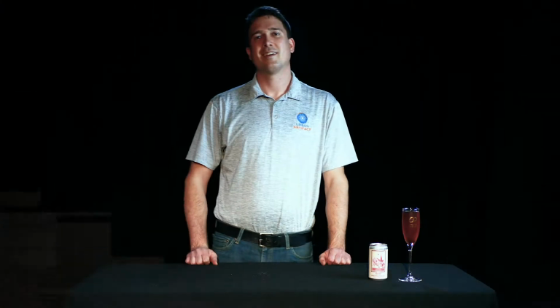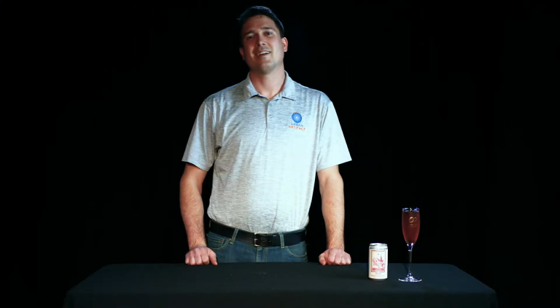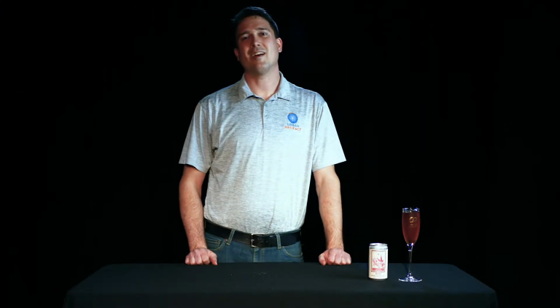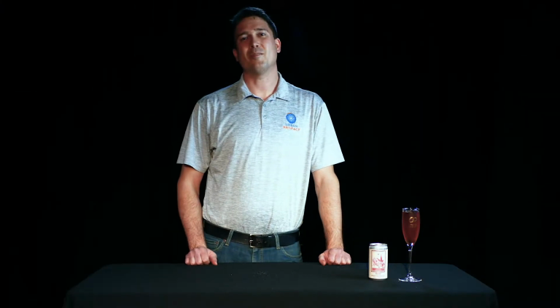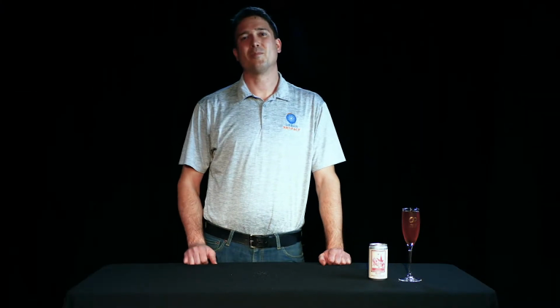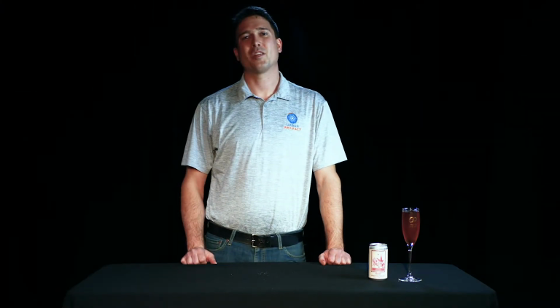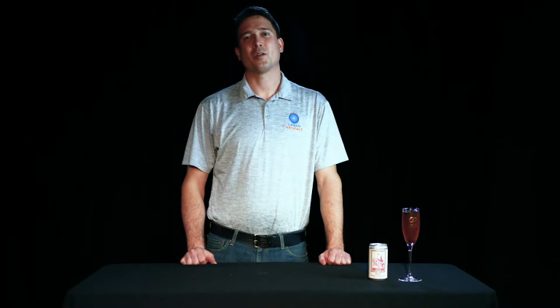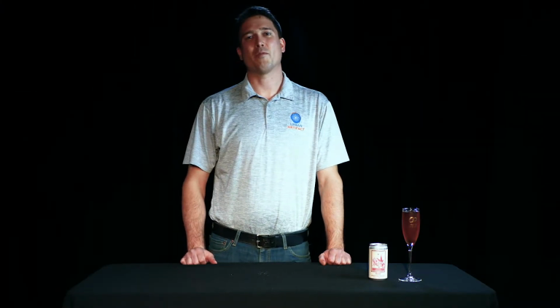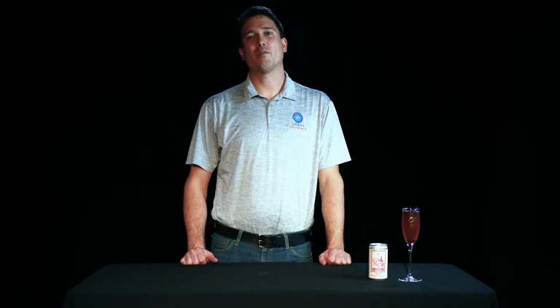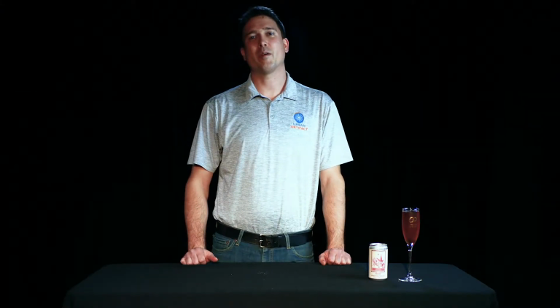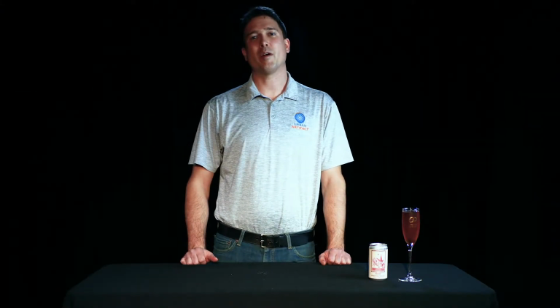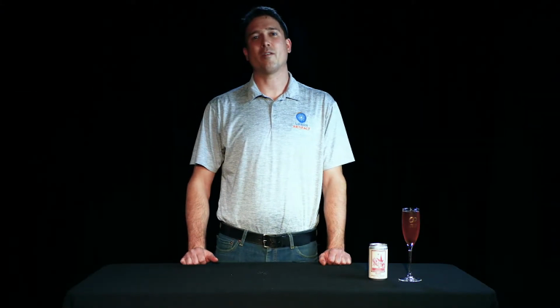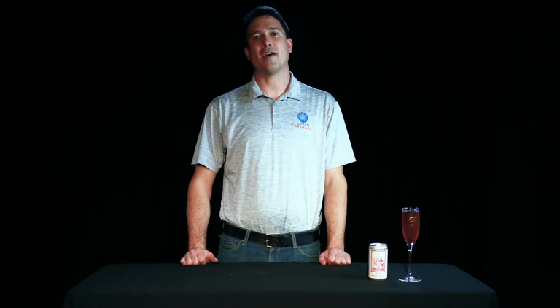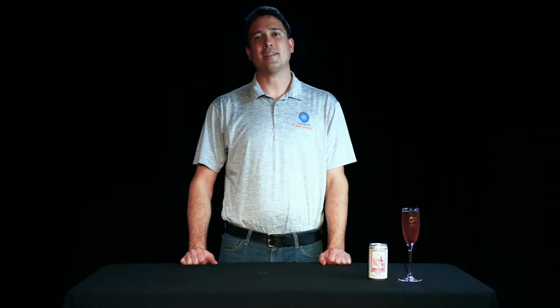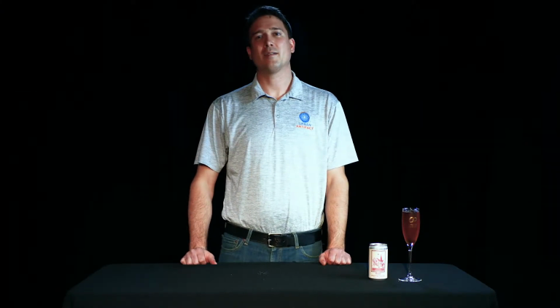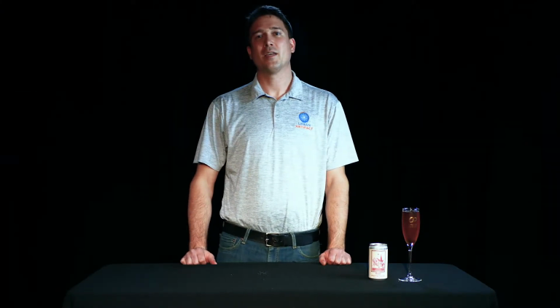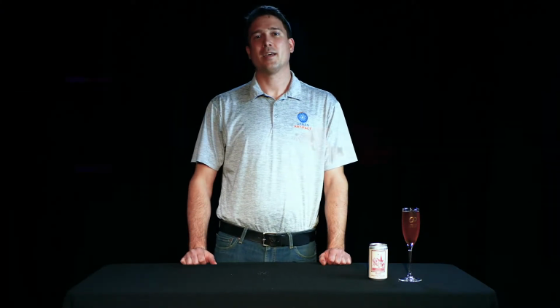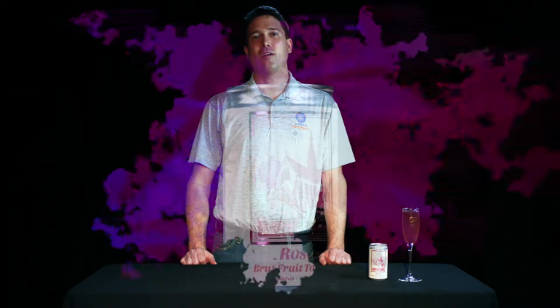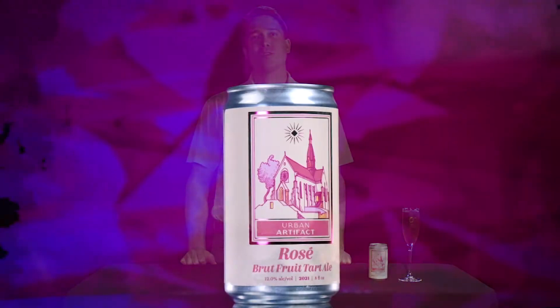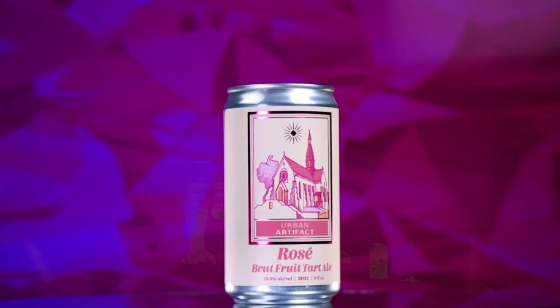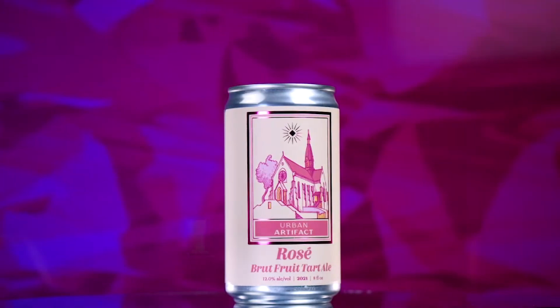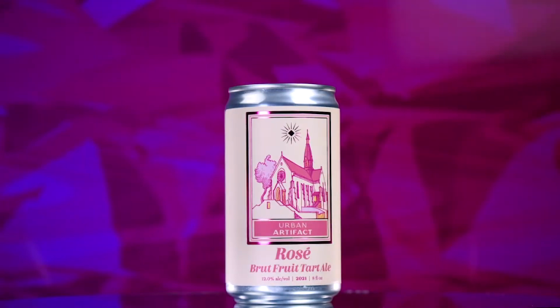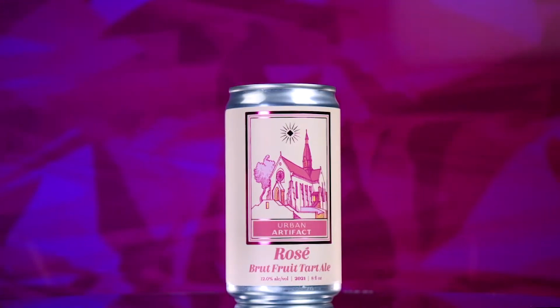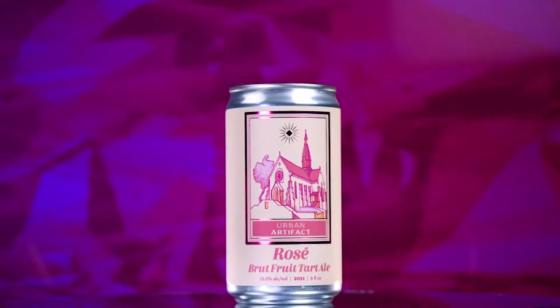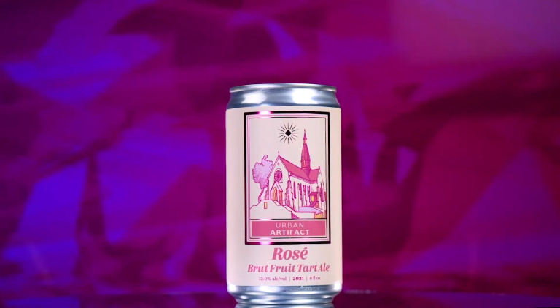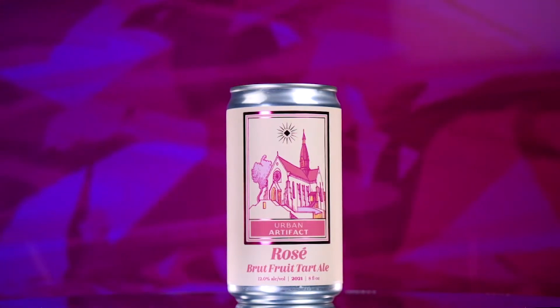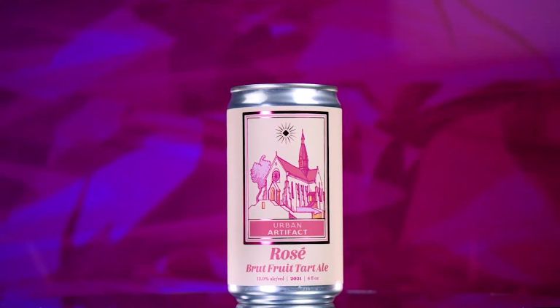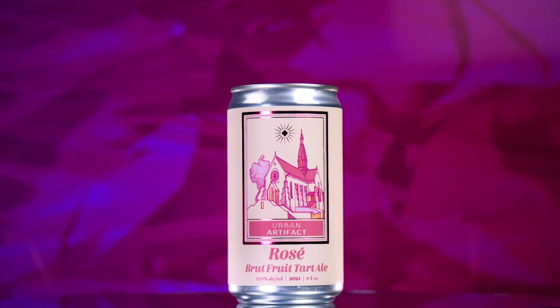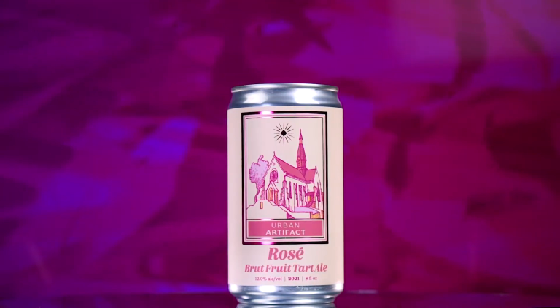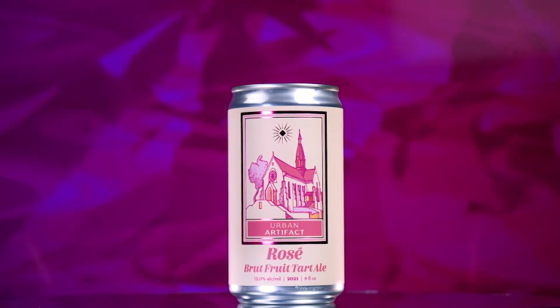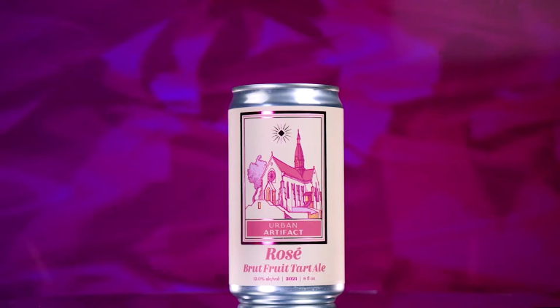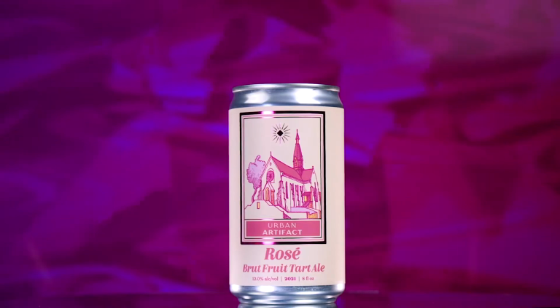Hello, Griffin from Urban Artifact, here to talk about our Rosé Brut Fruit Tart.